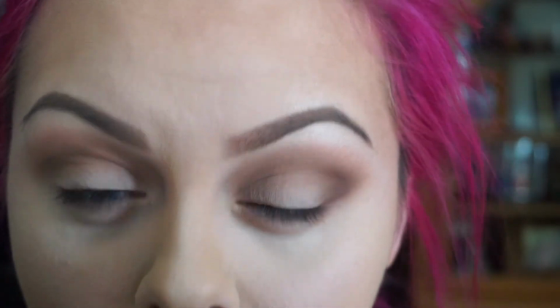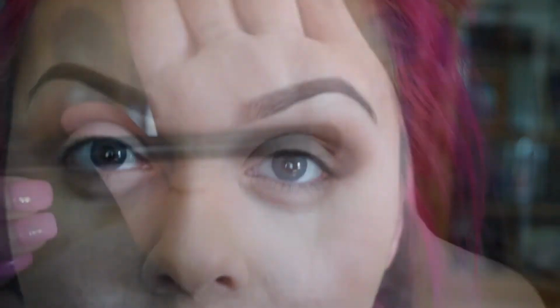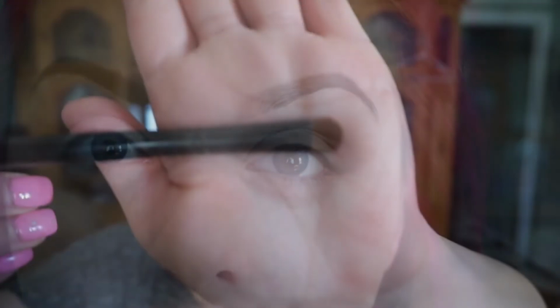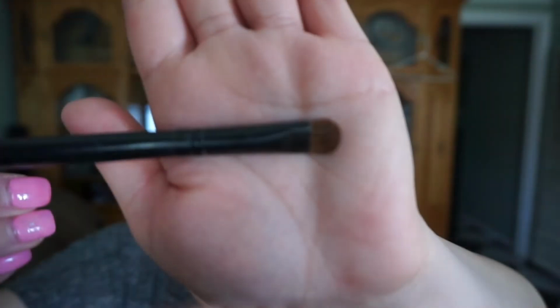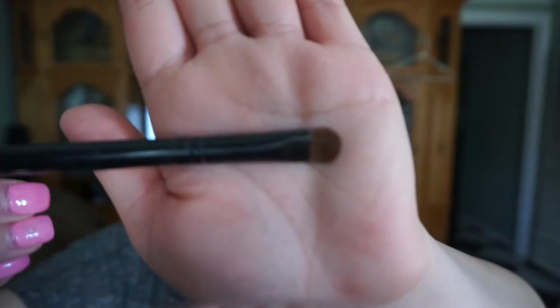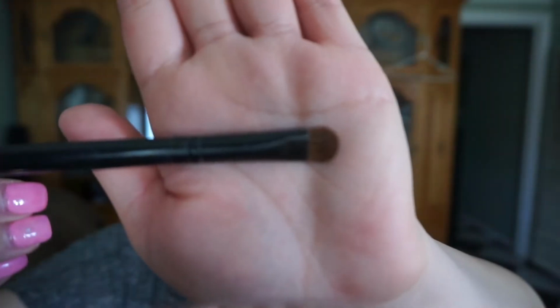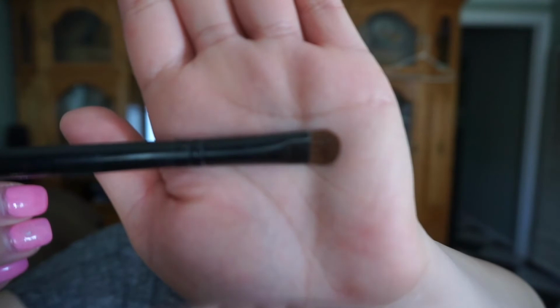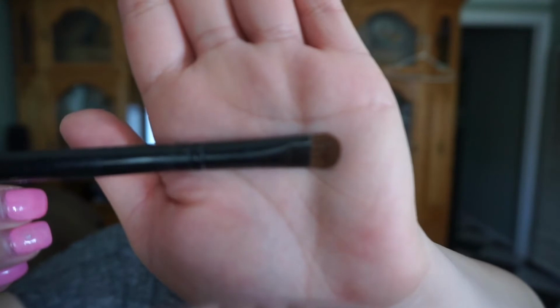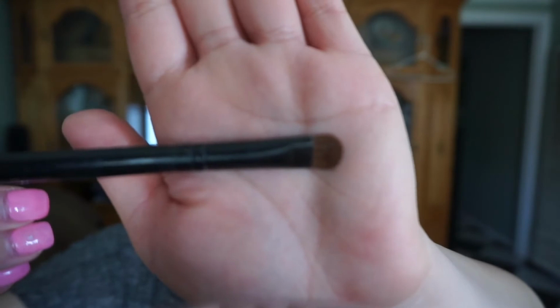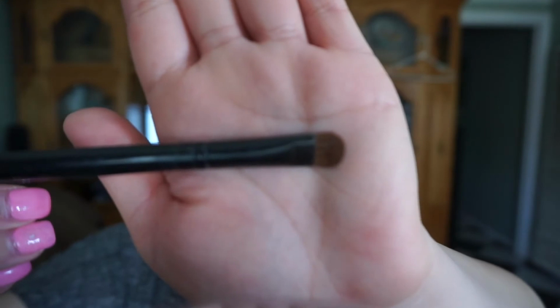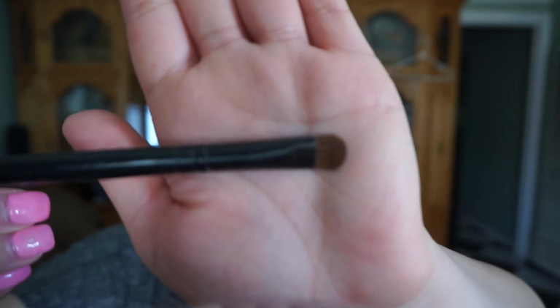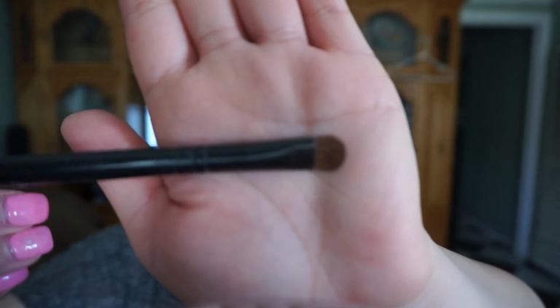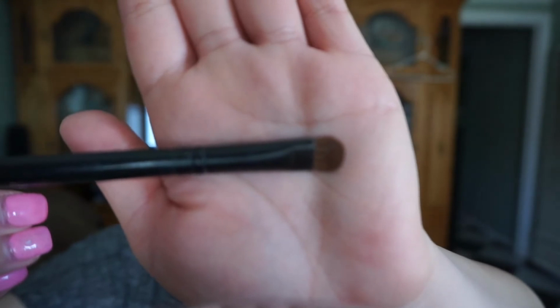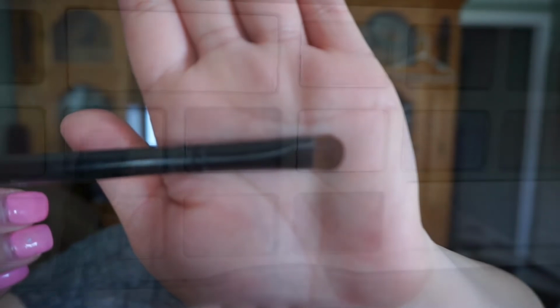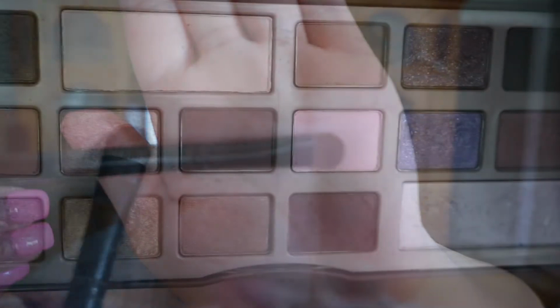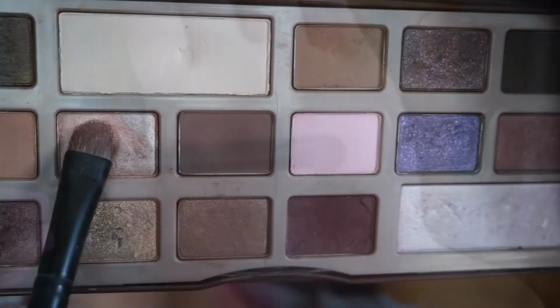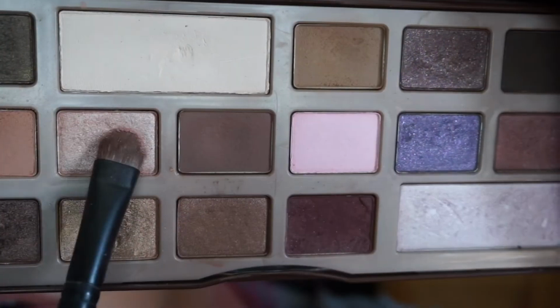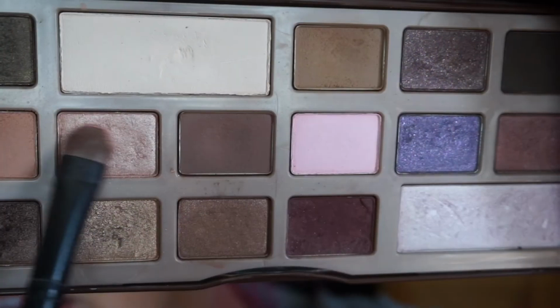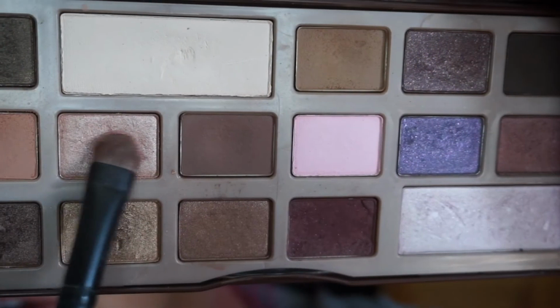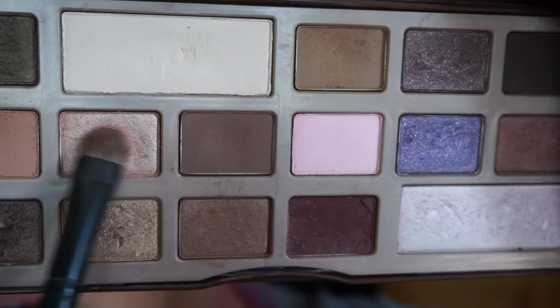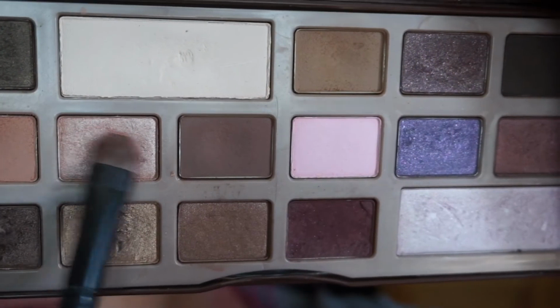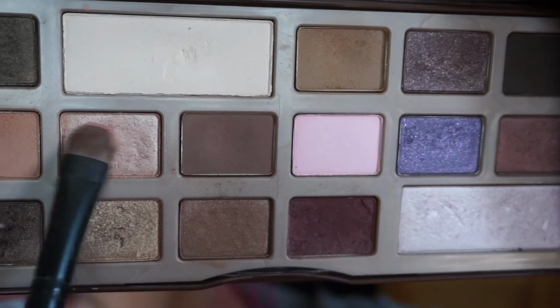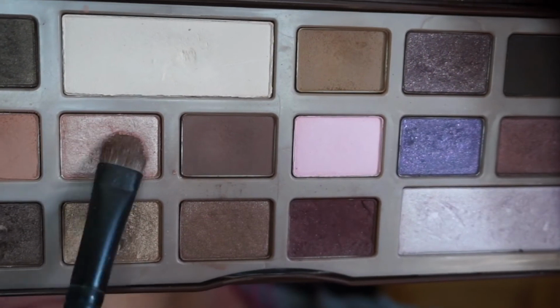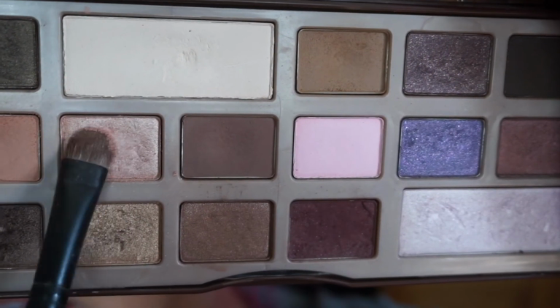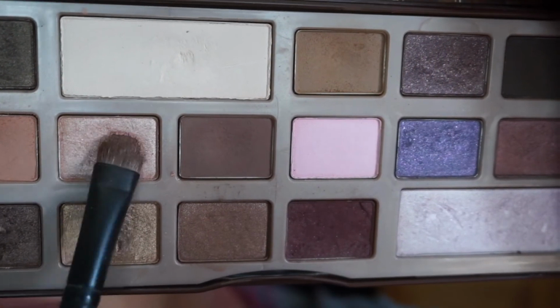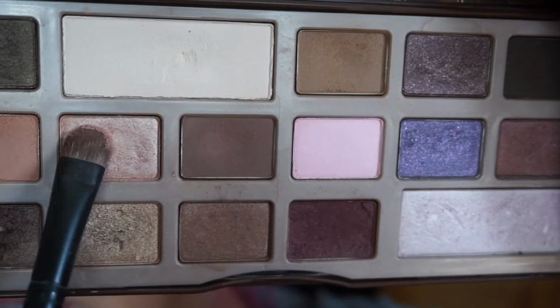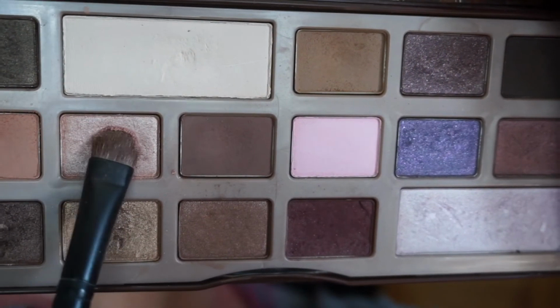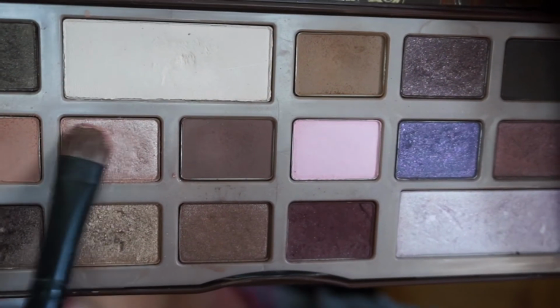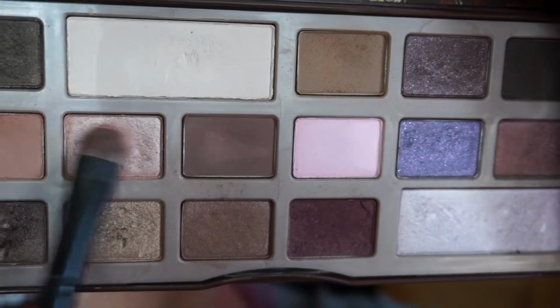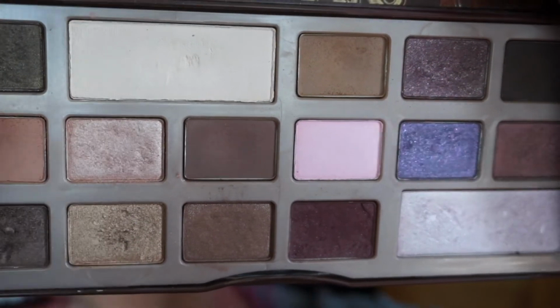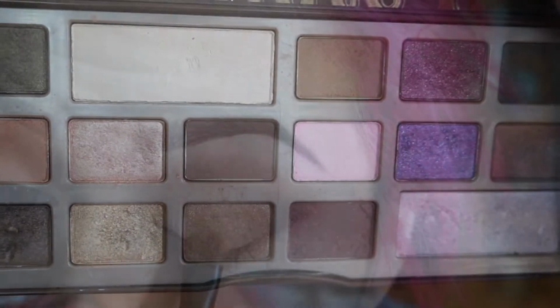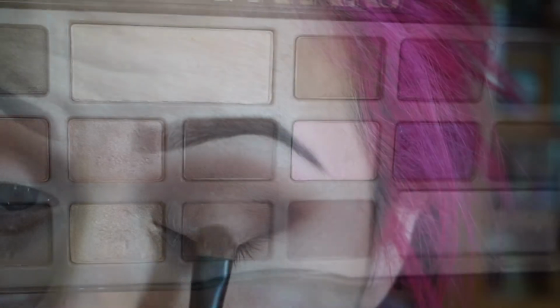Just keep adding color until you are satisfied. With a big eyeshadow brush like this one, I'm gonna go ahead and grab Marzipan and put it on our eyelid.